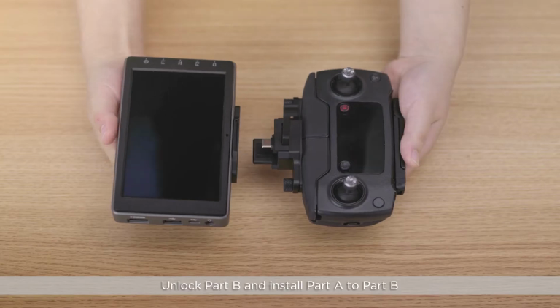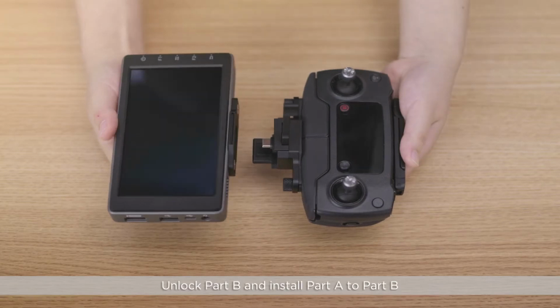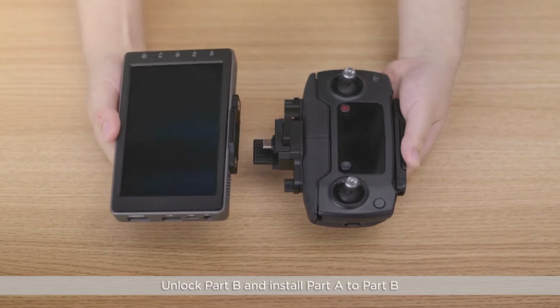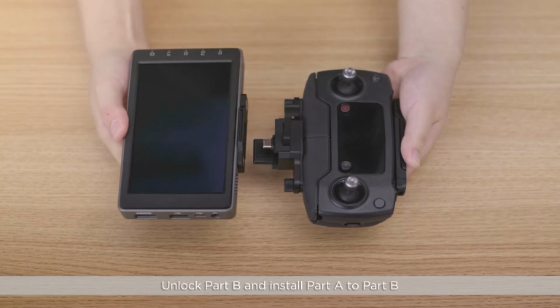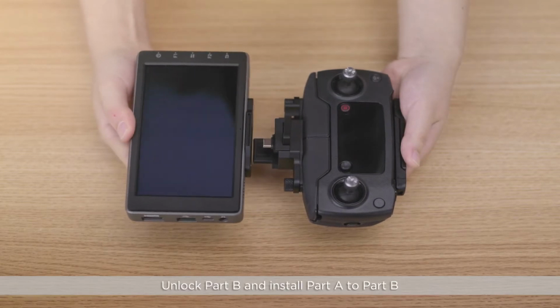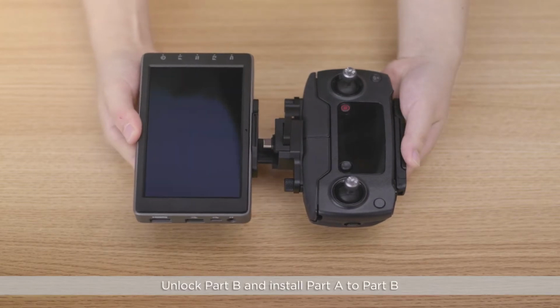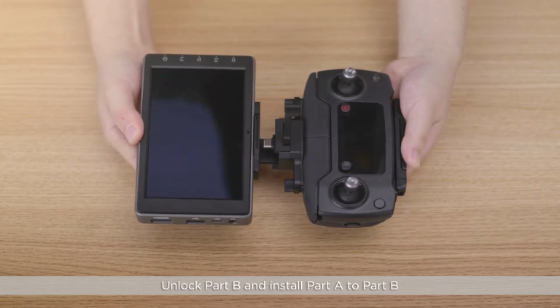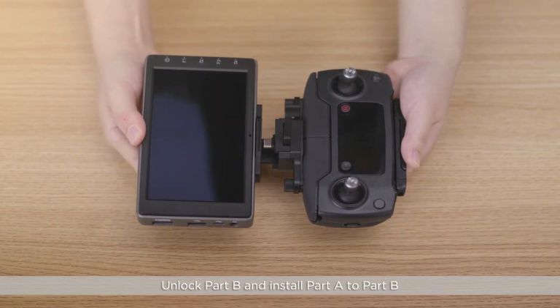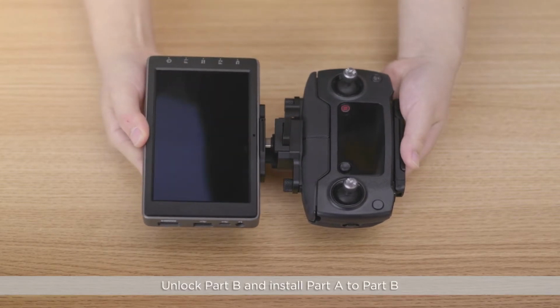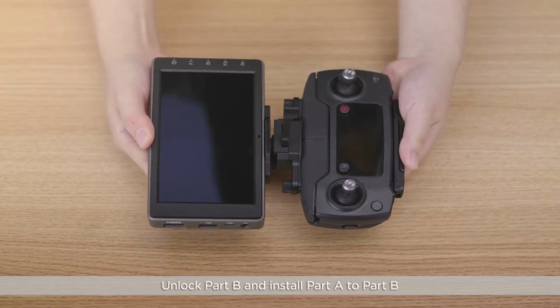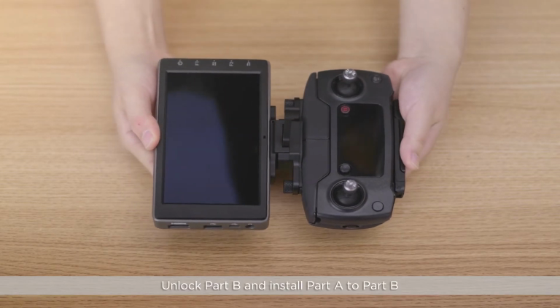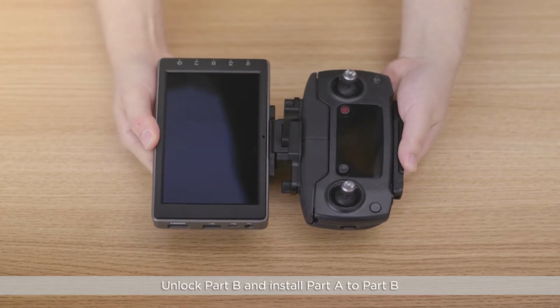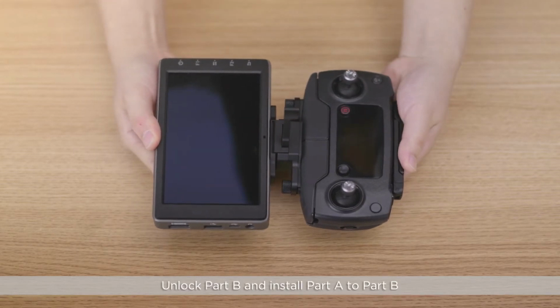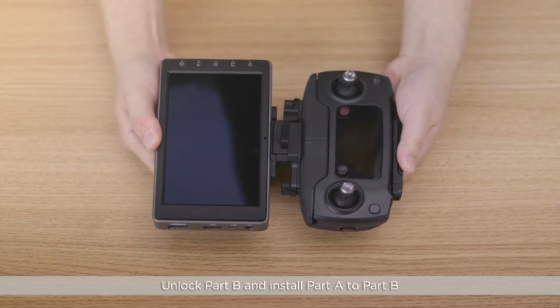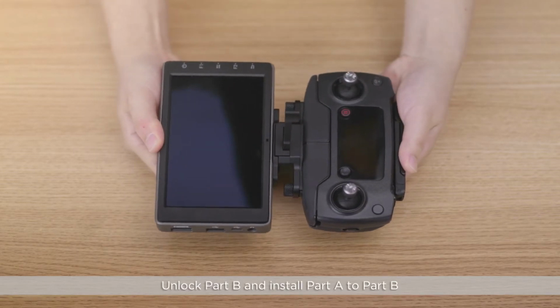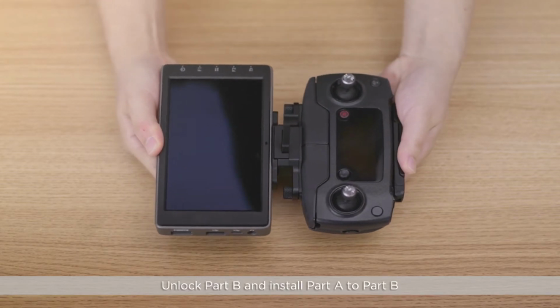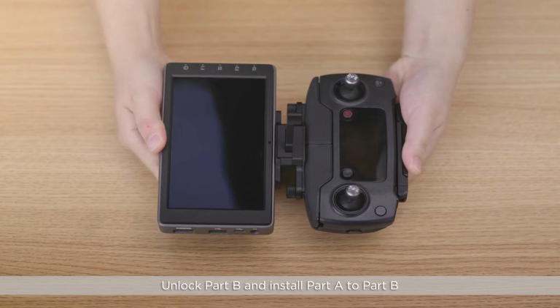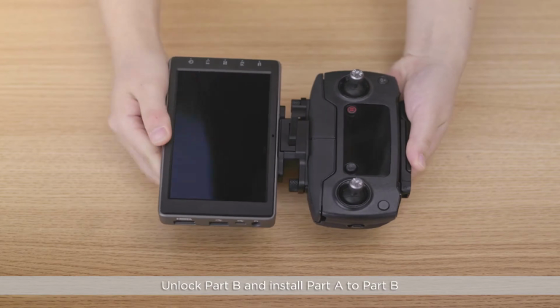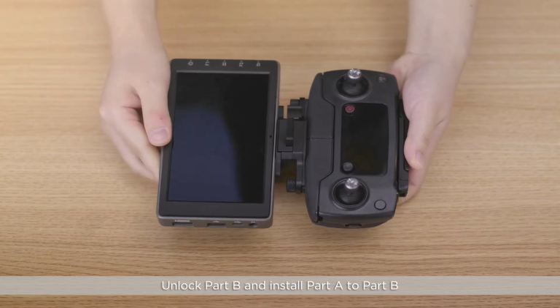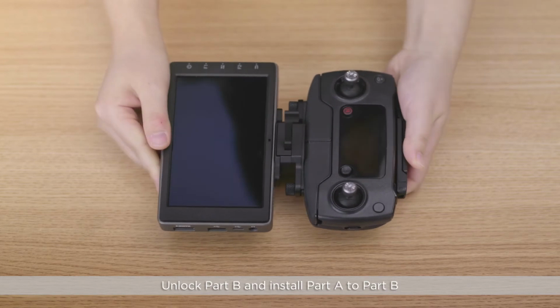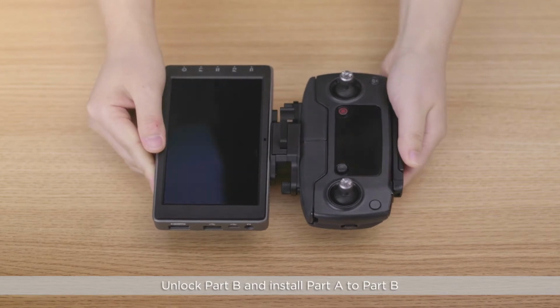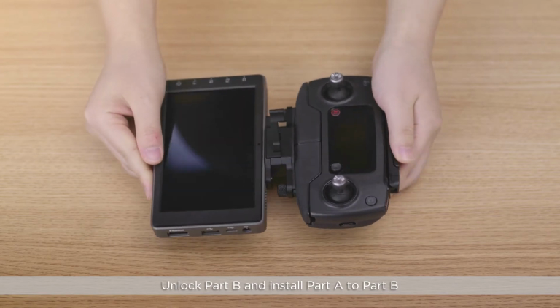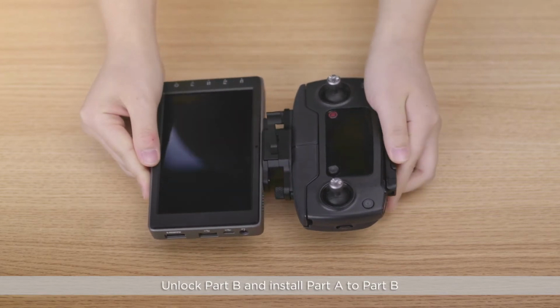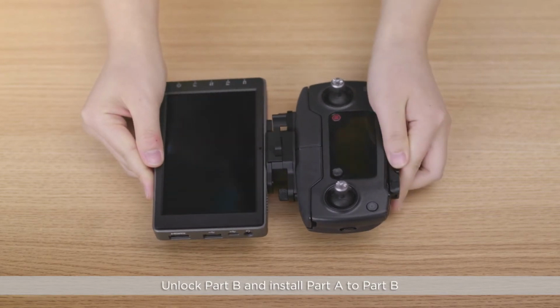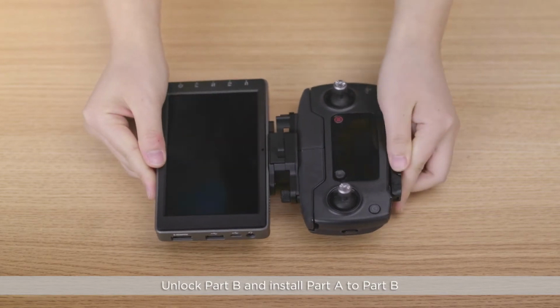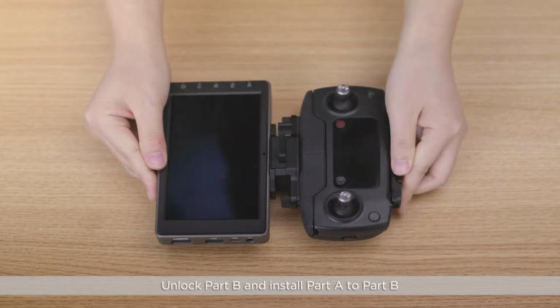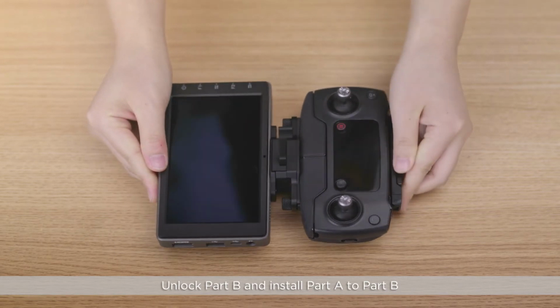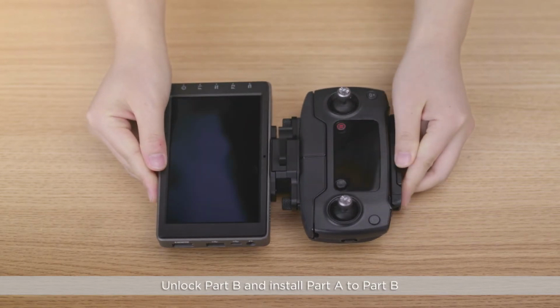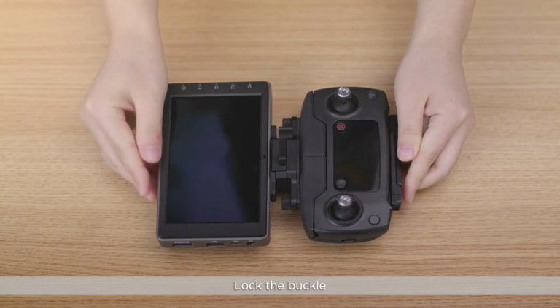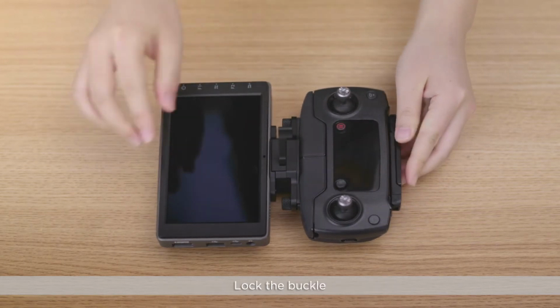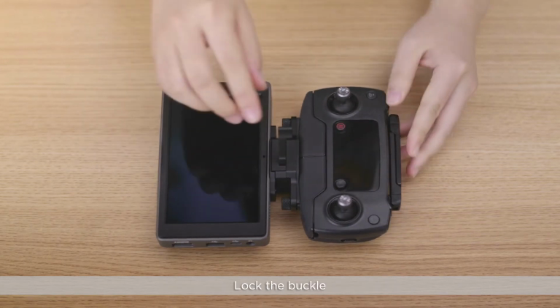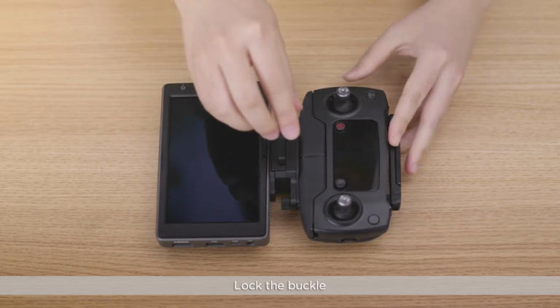Unlock Part B and install Part A to Part B. Lock the buckle.